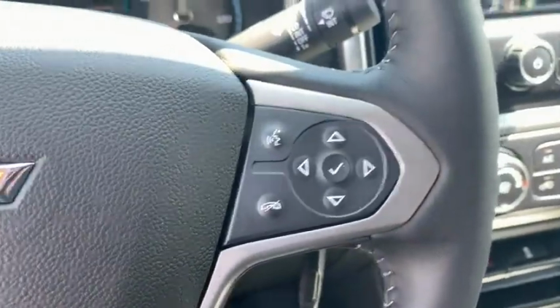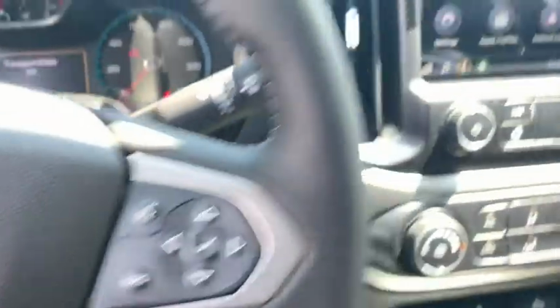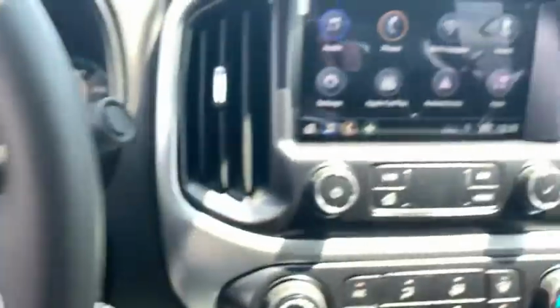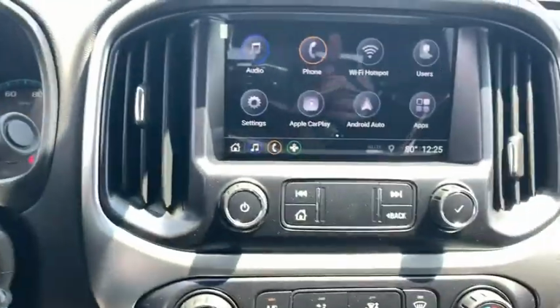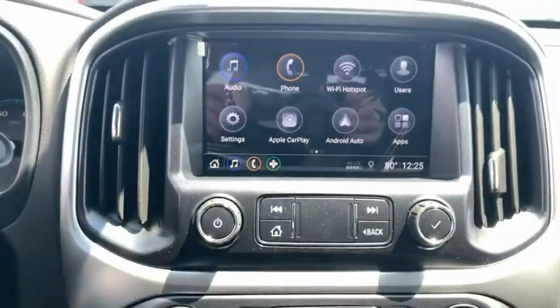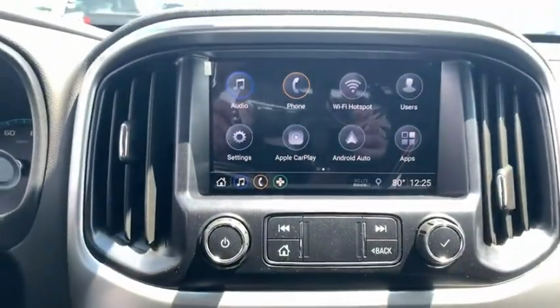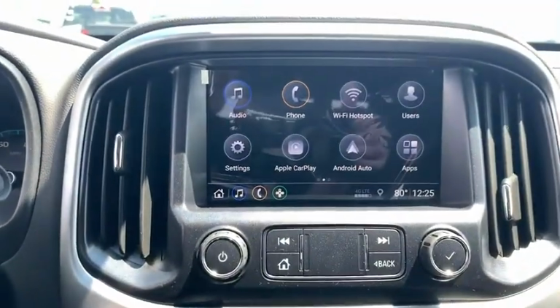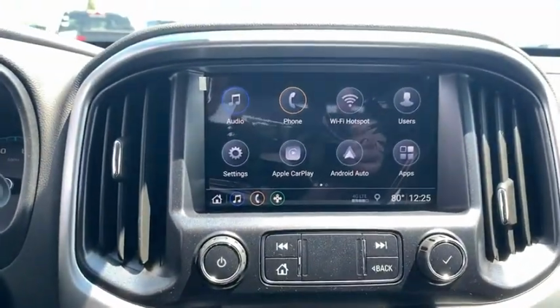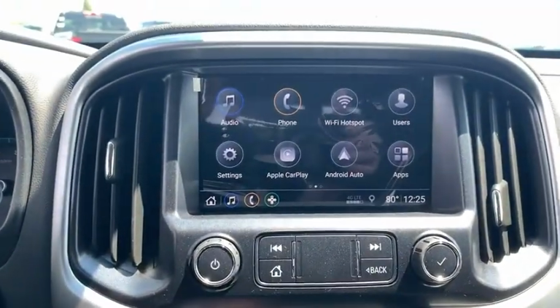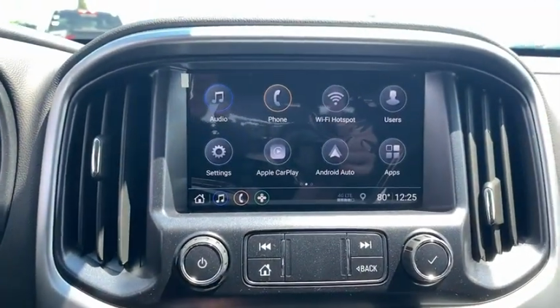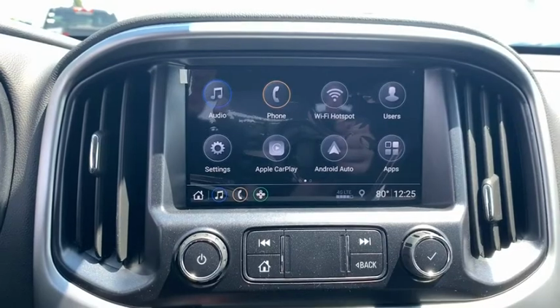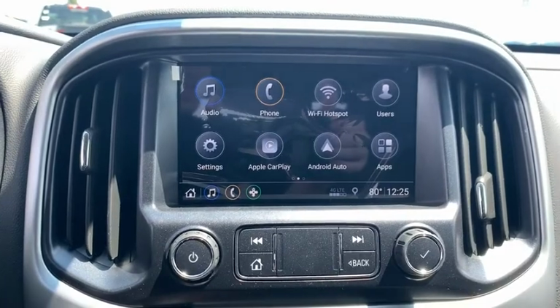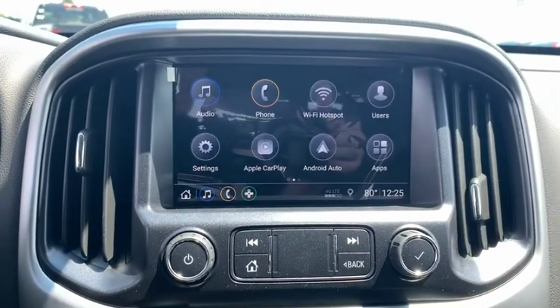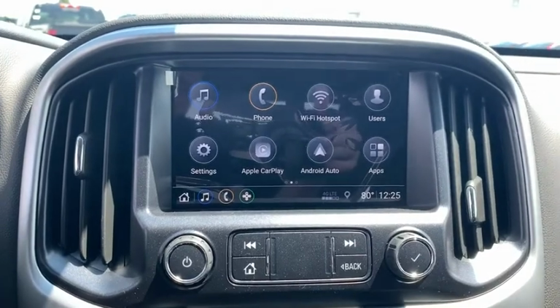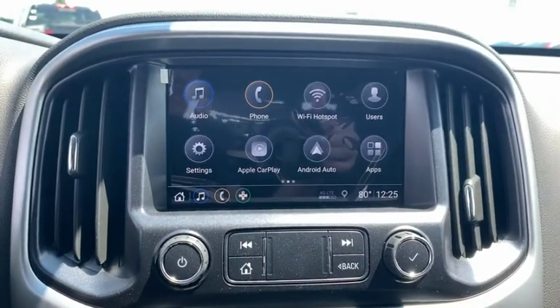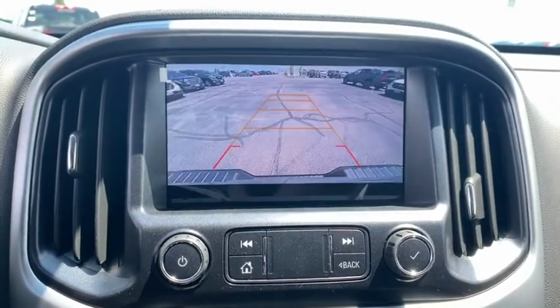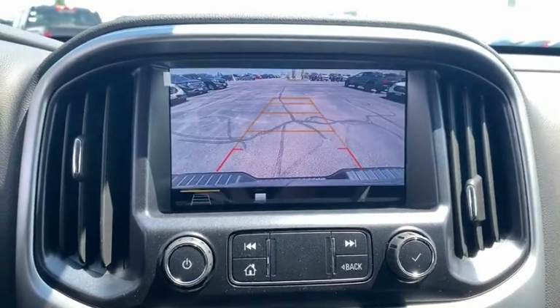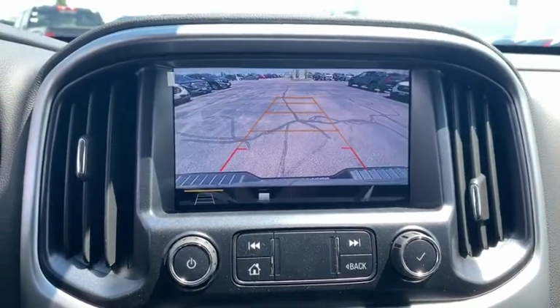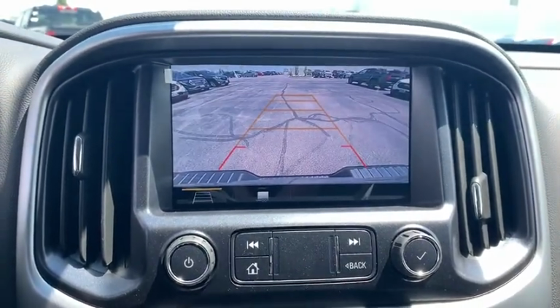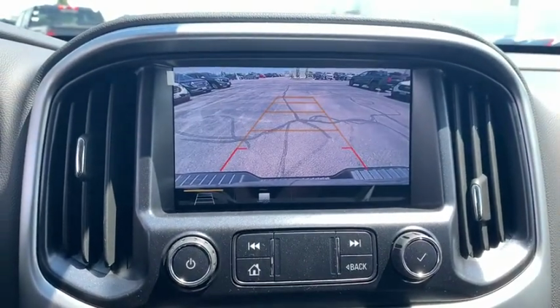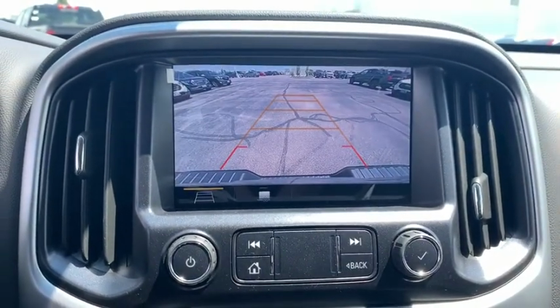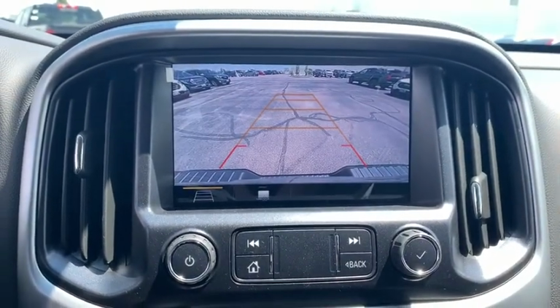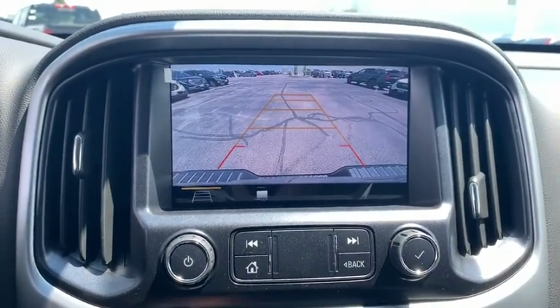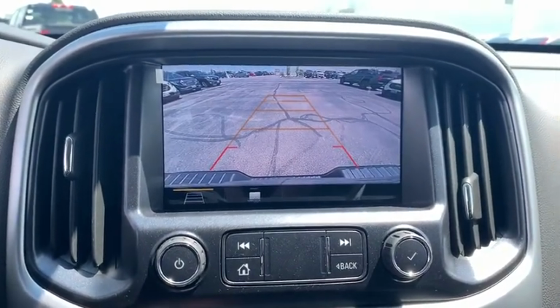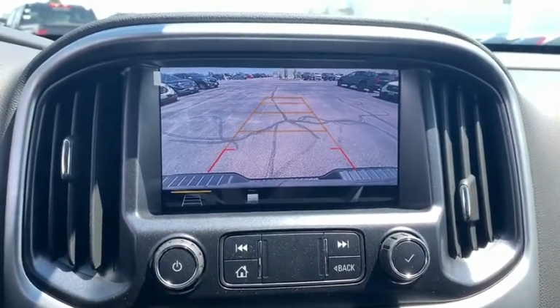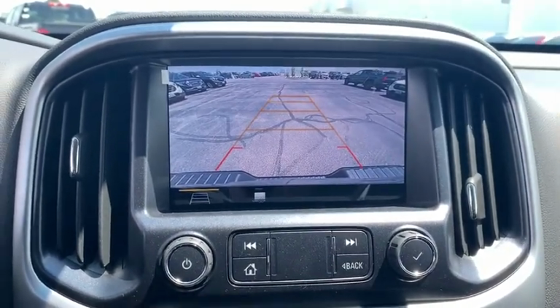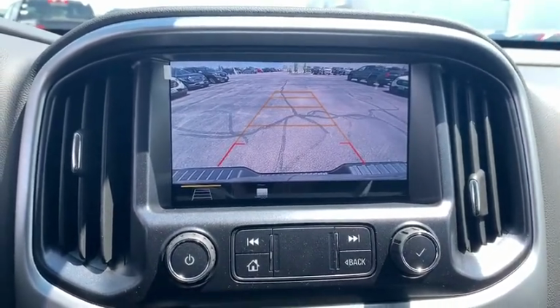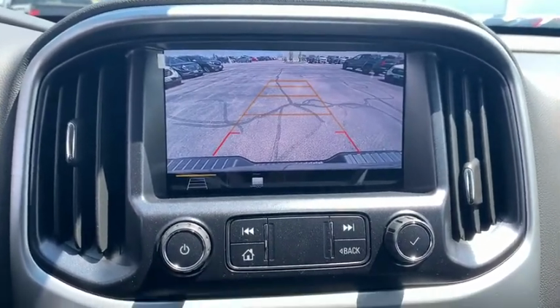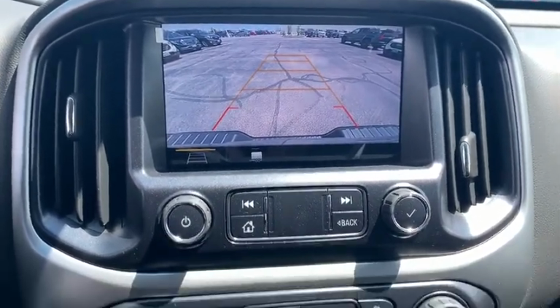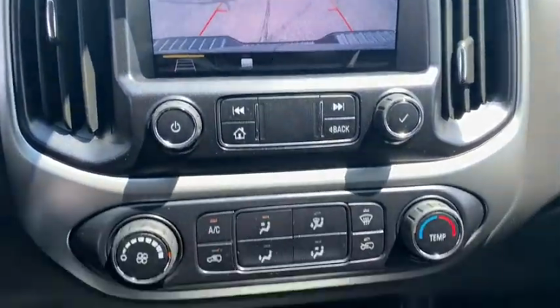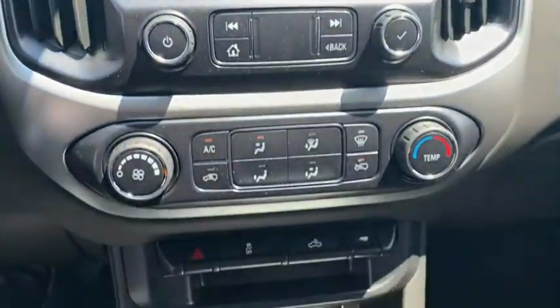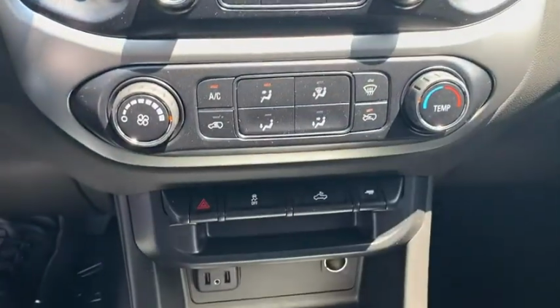Remote keyless entry, panic alarm, driver vanity mirror, cloth seat trim, power seats, power driver's seat.